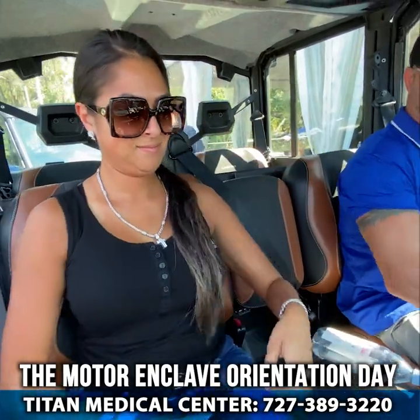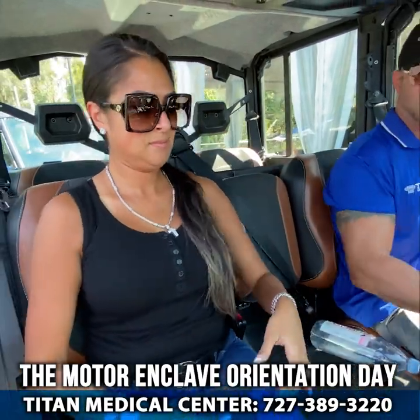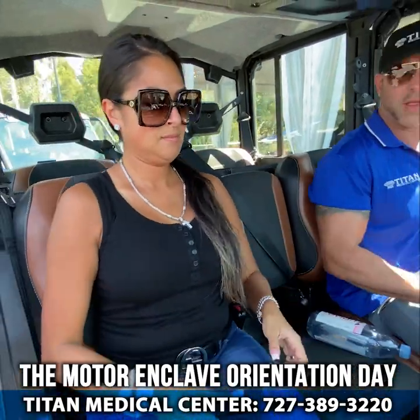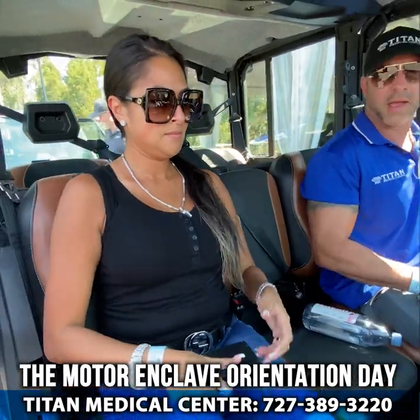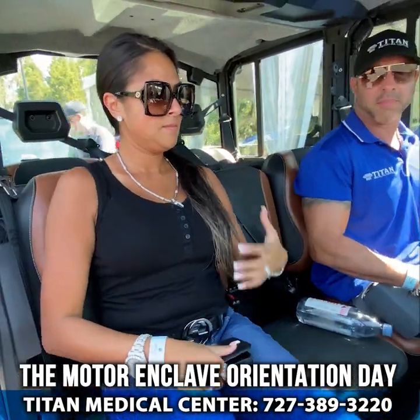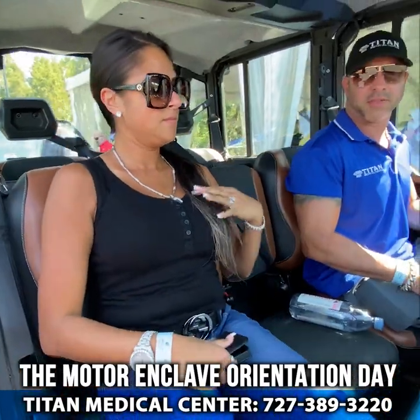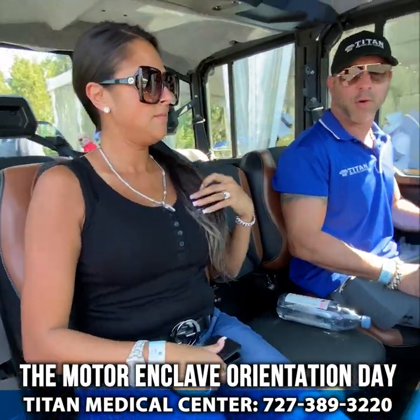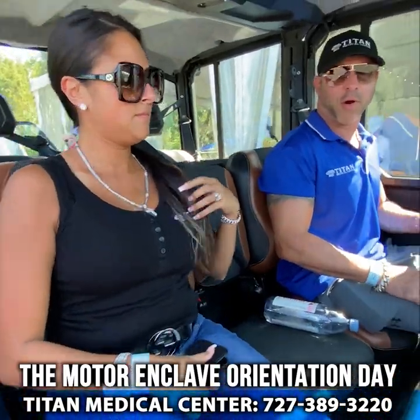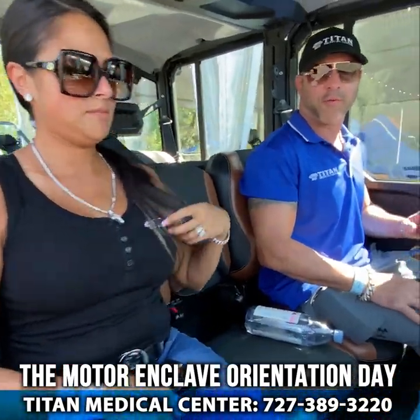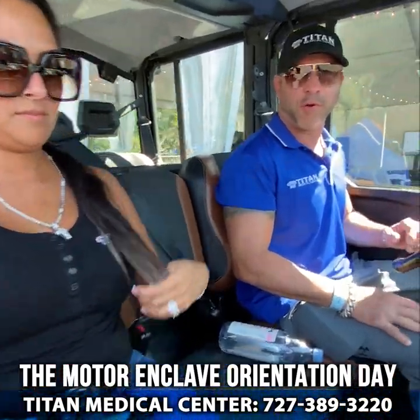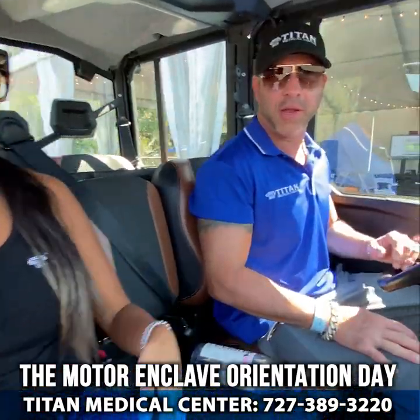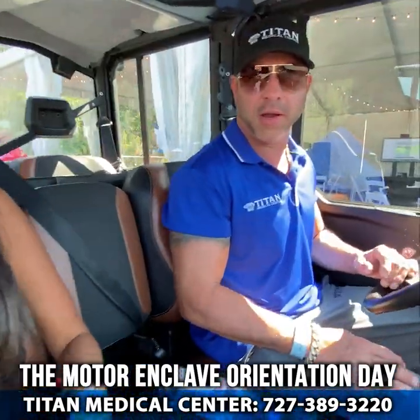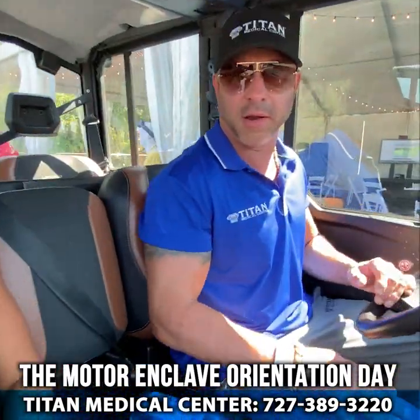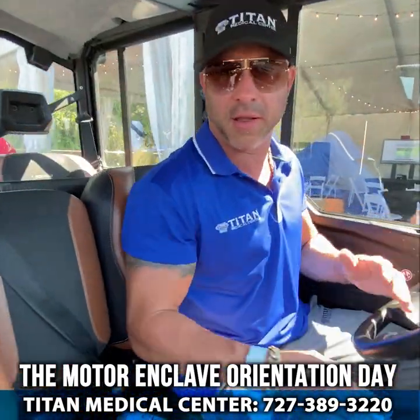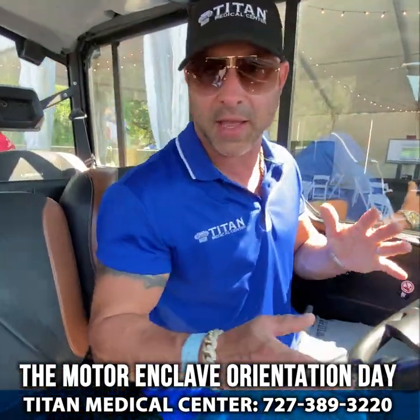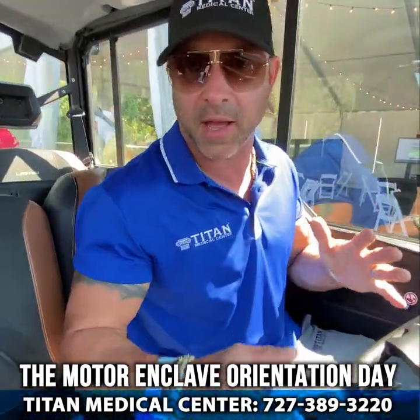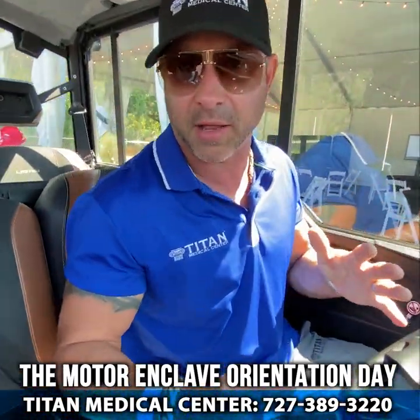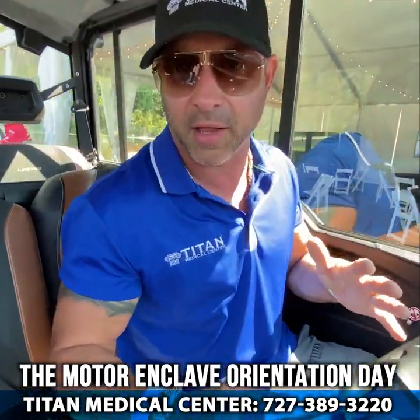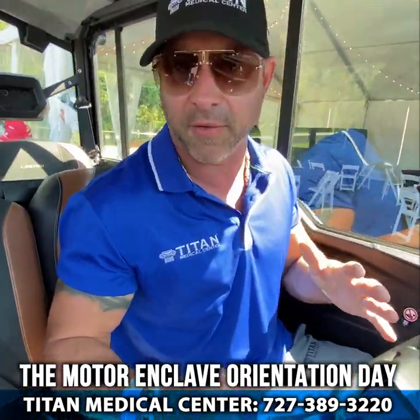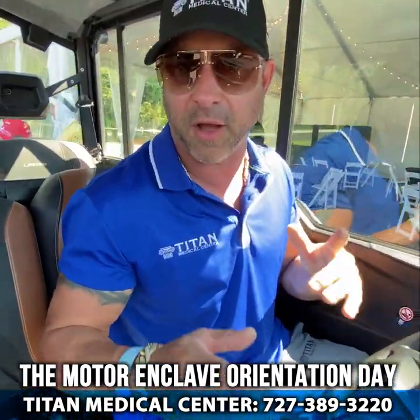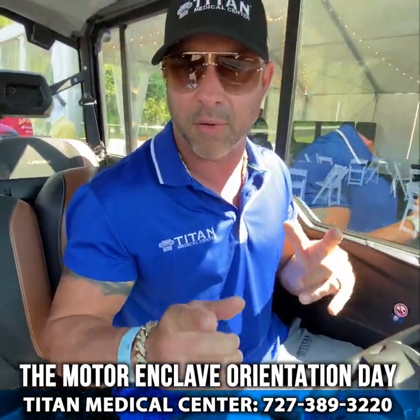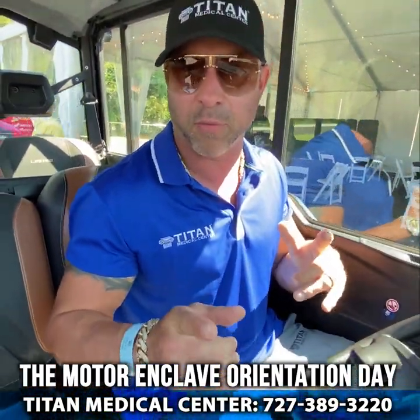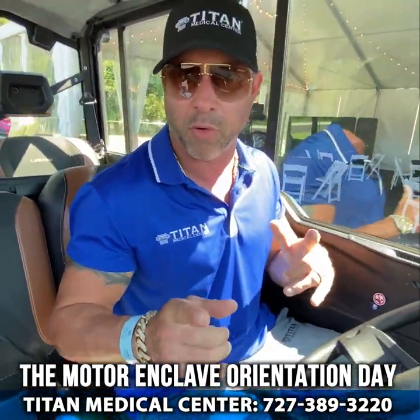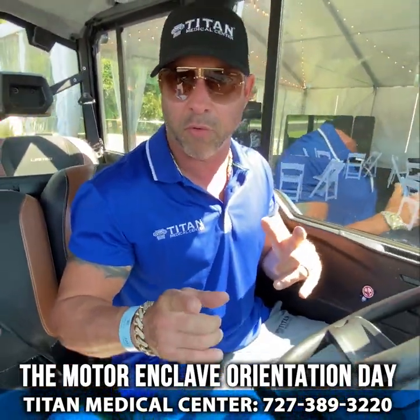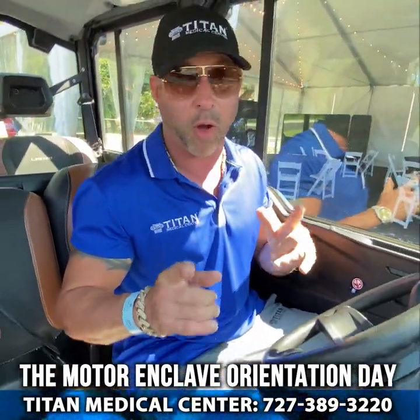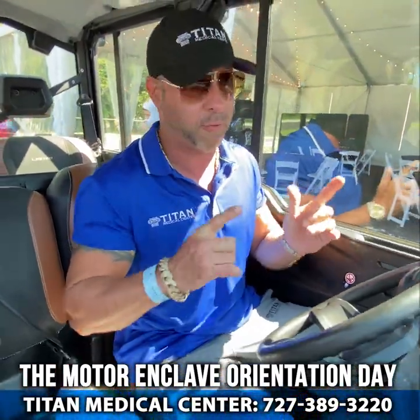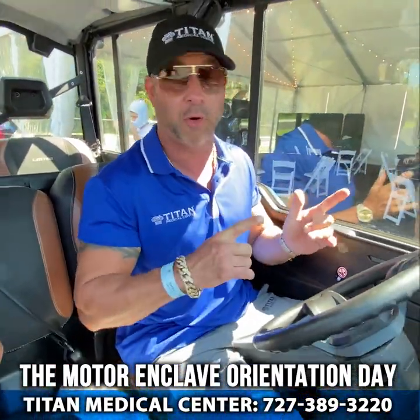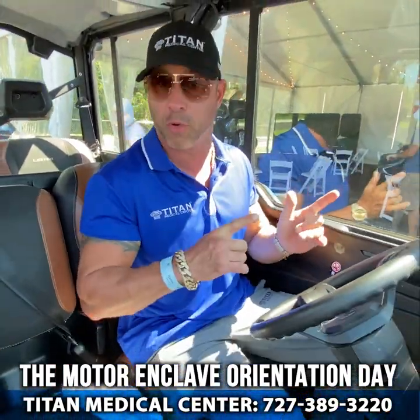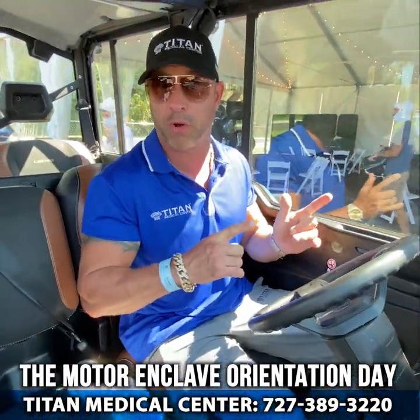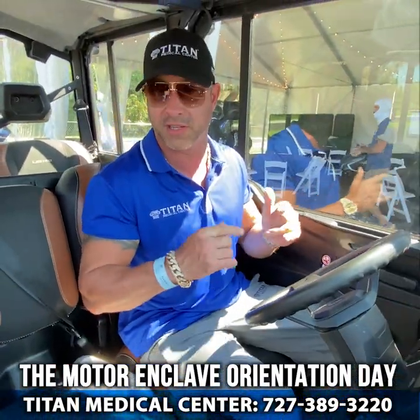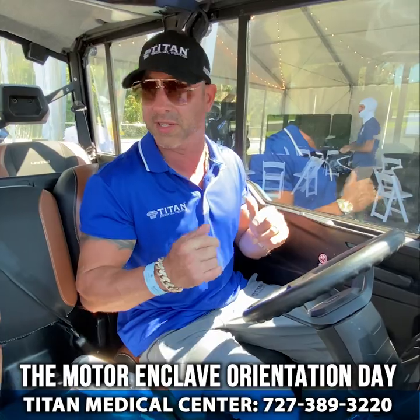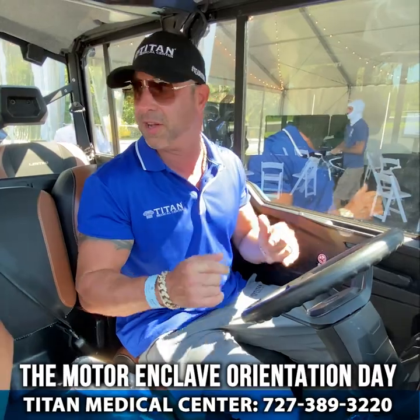Oh yeah, I'm about to go off-road here at the Enclave on the off-road course. Let's go!